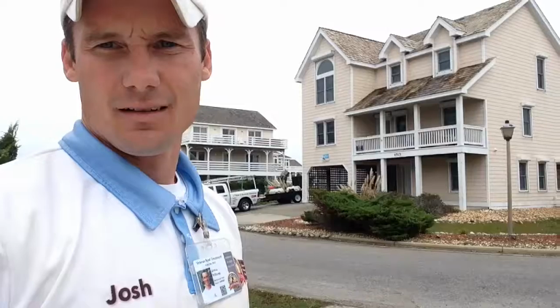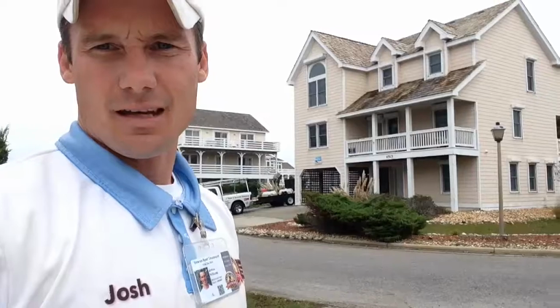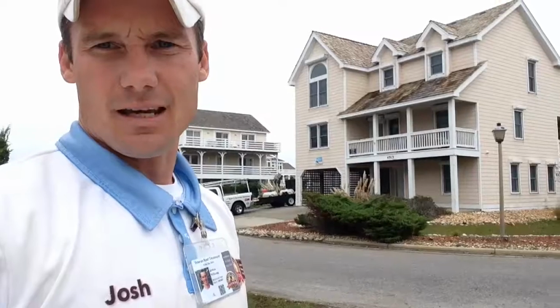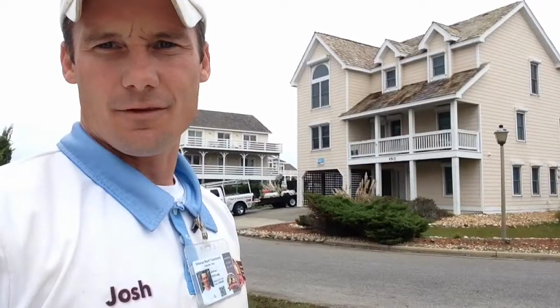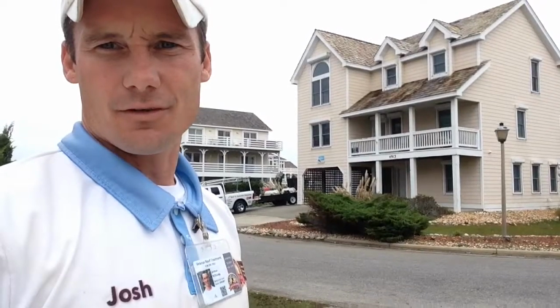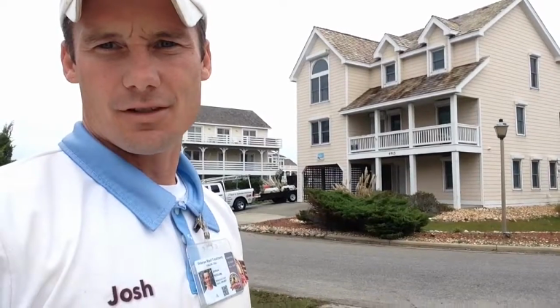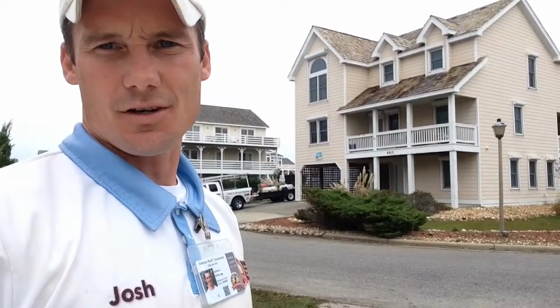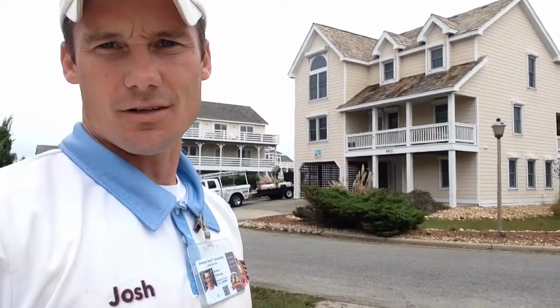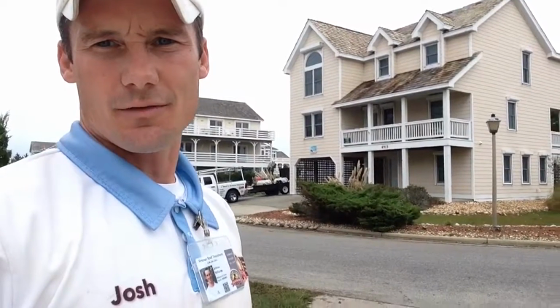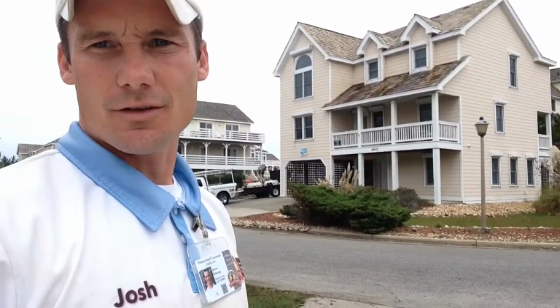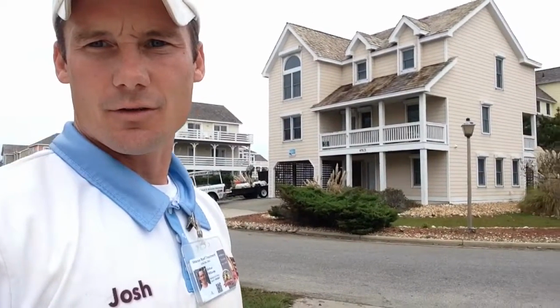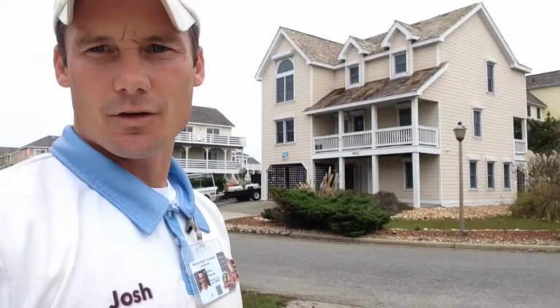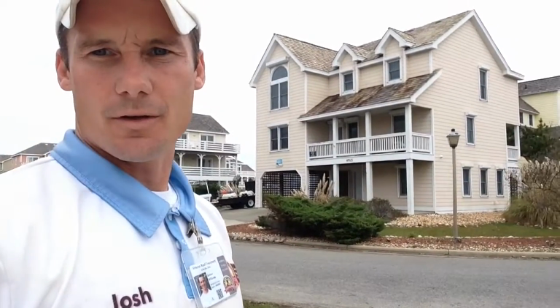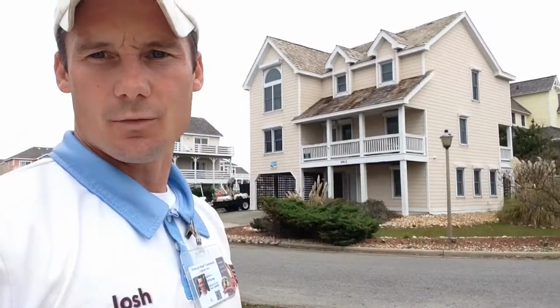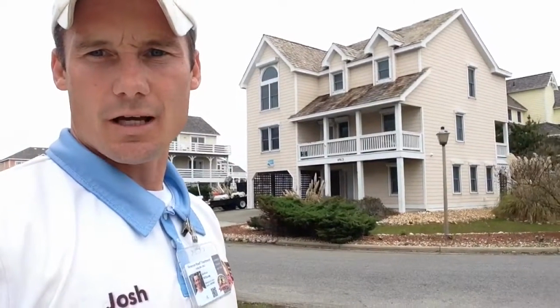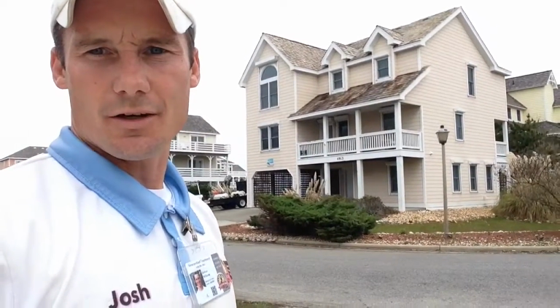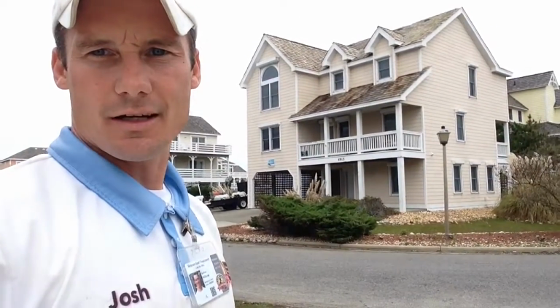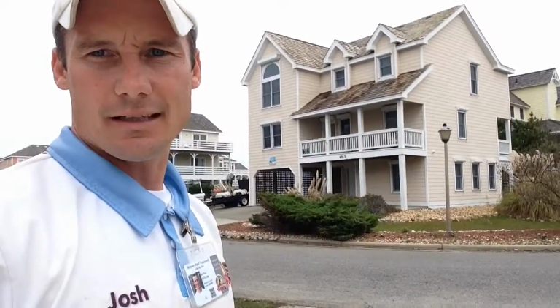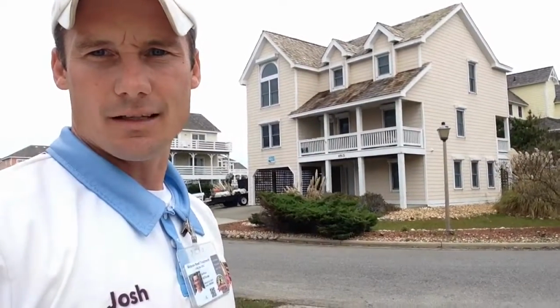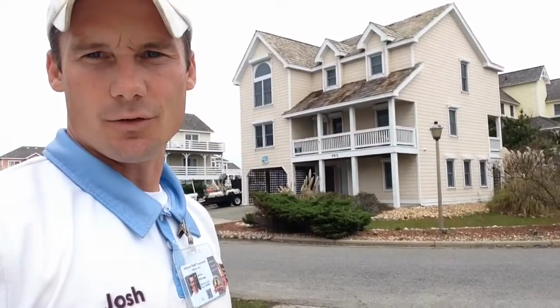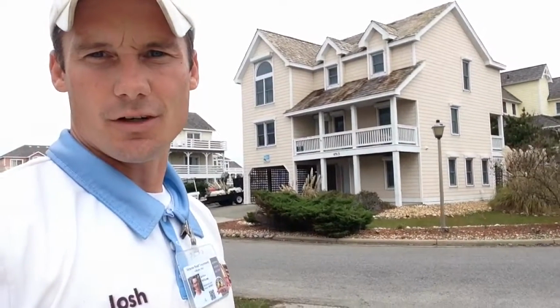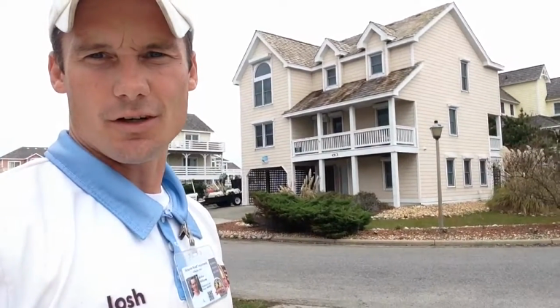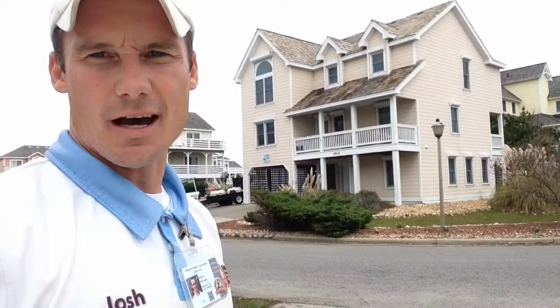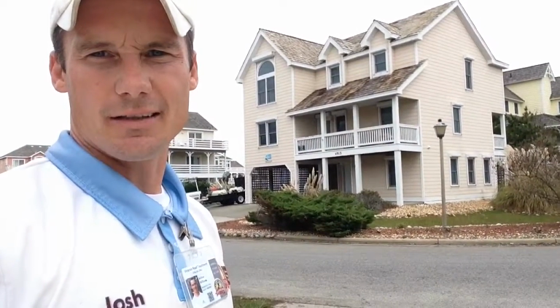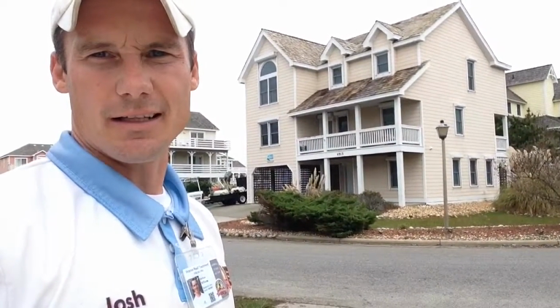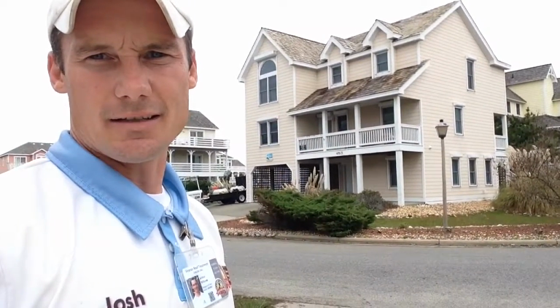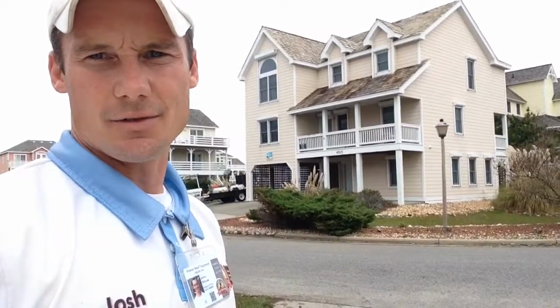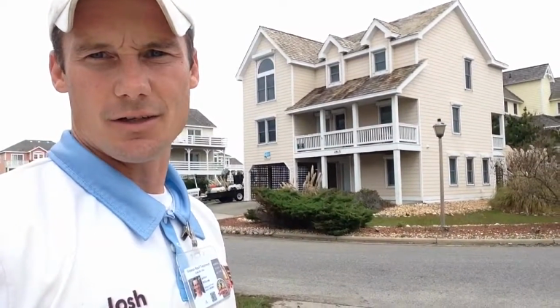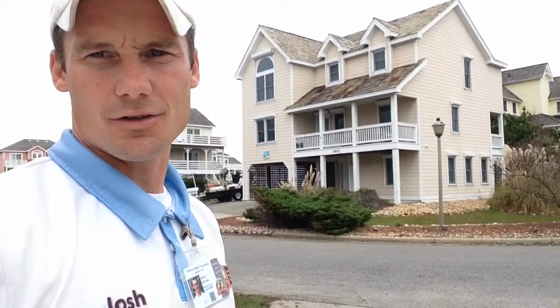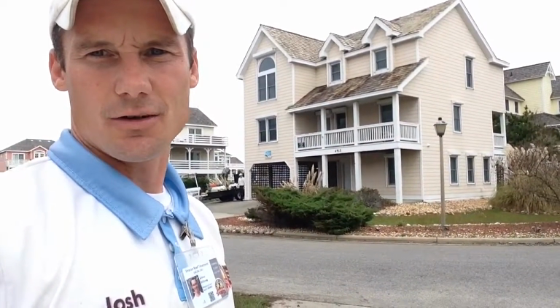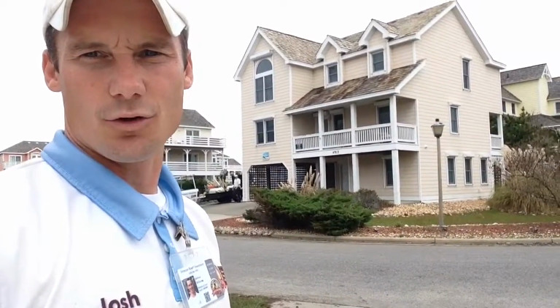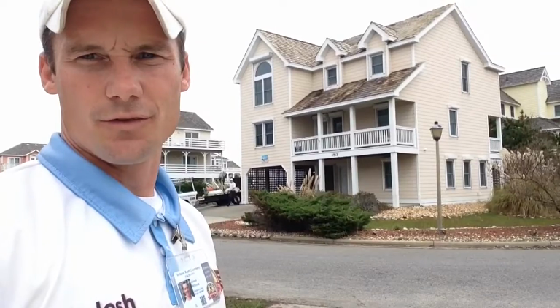Hey folks, this is Josh here at Veteran Roof Treatment. We're down here in Nags Head, North Carolina cleaning some cedar shake roofs.